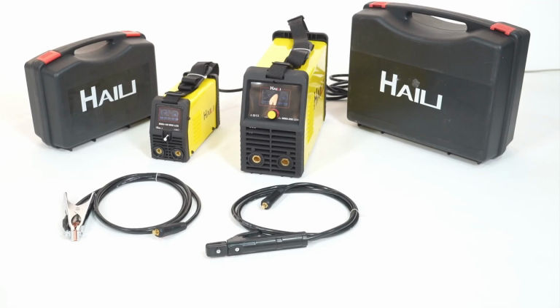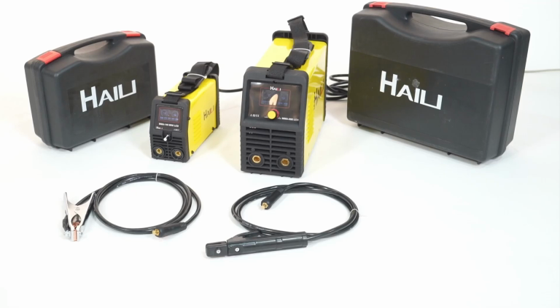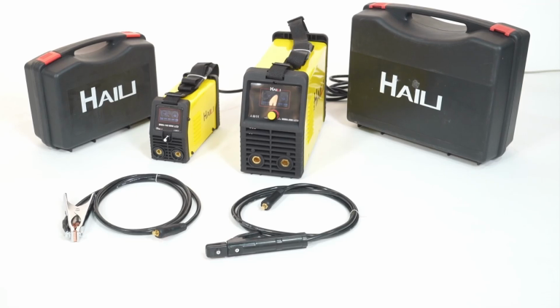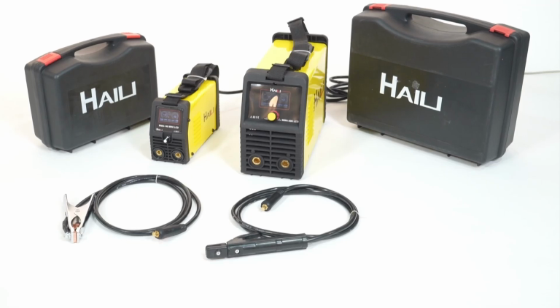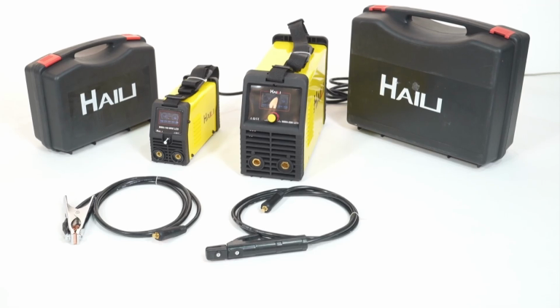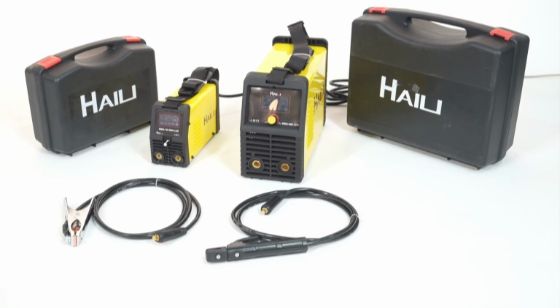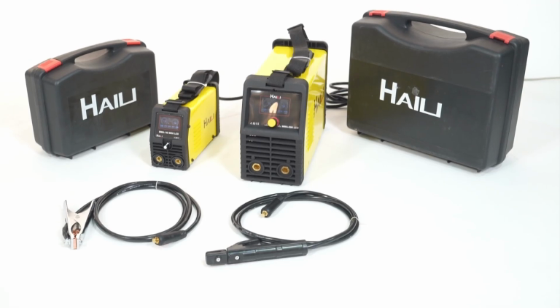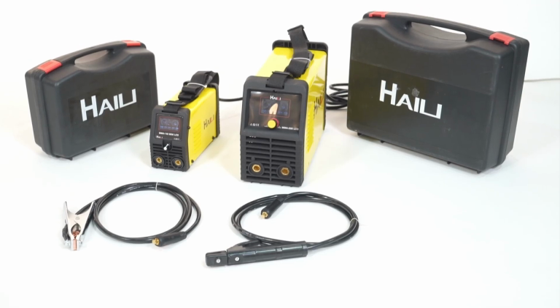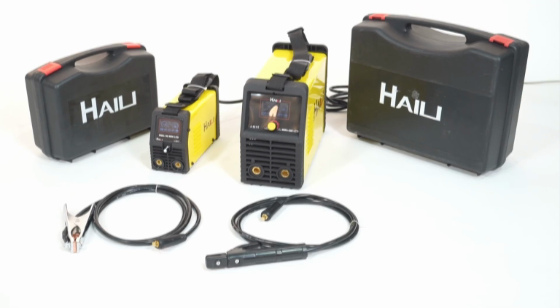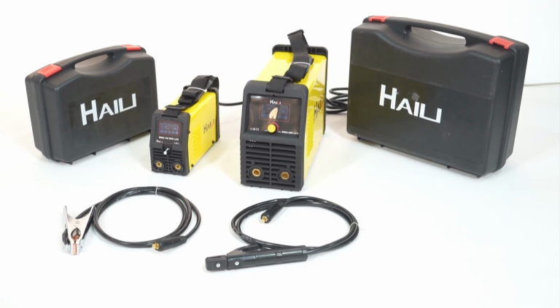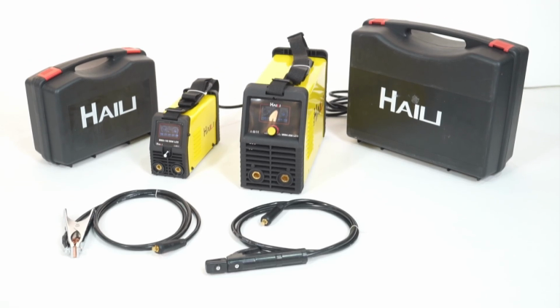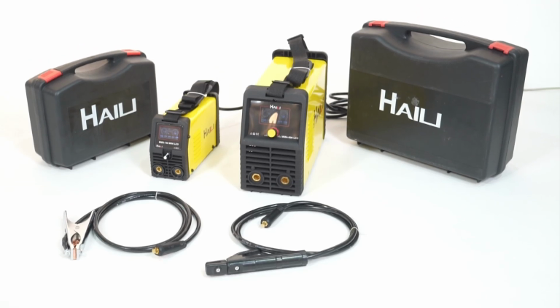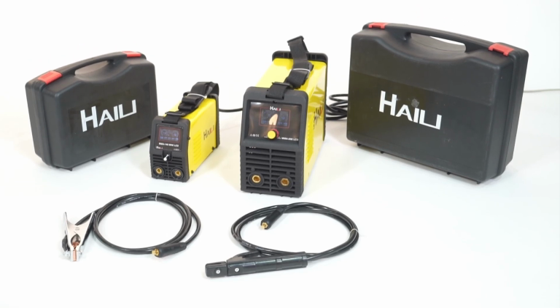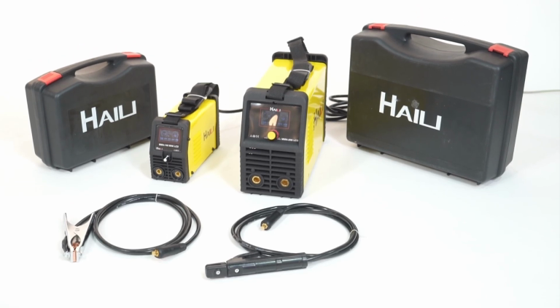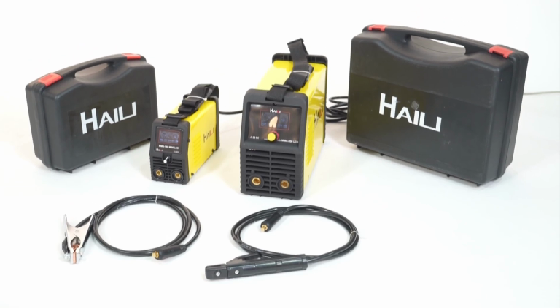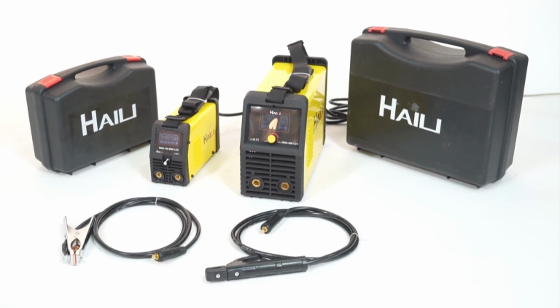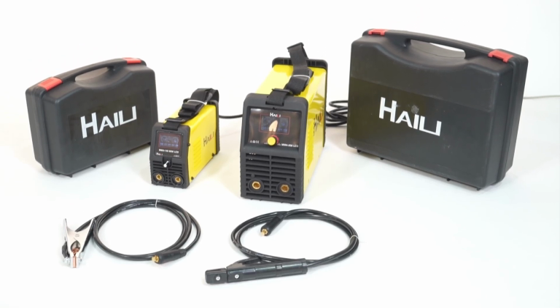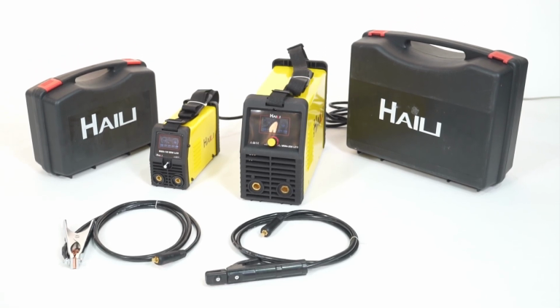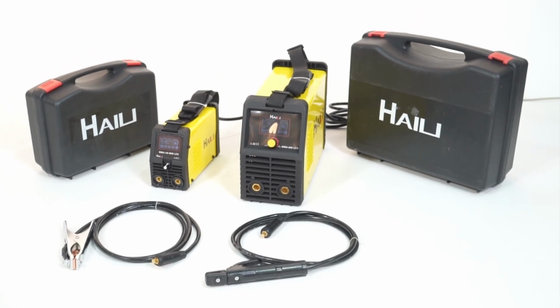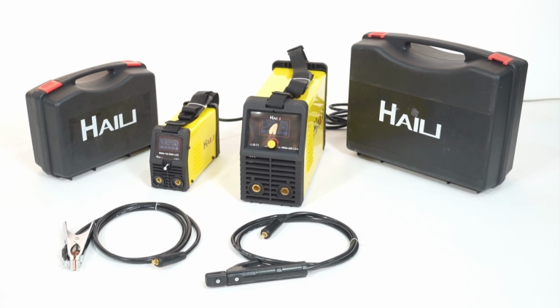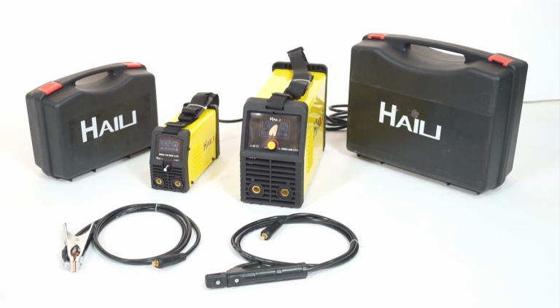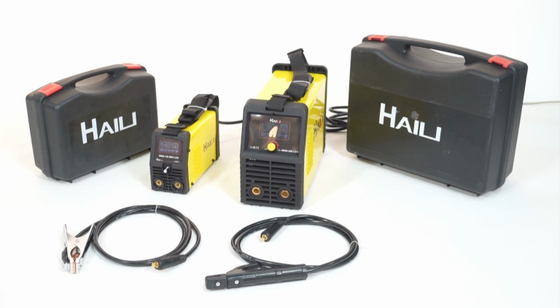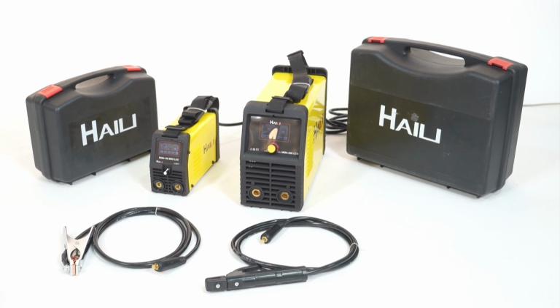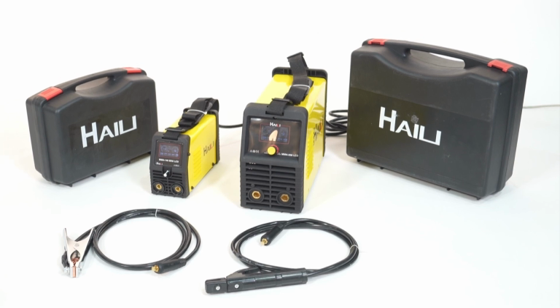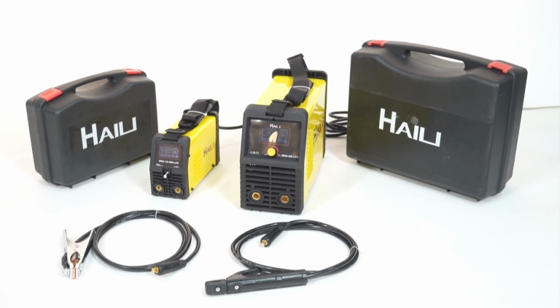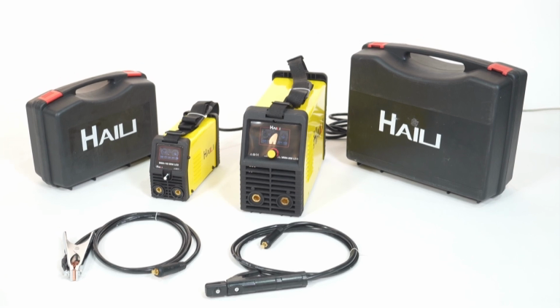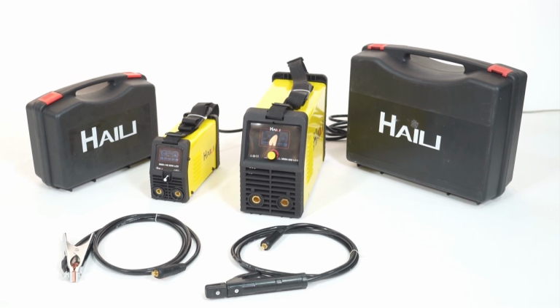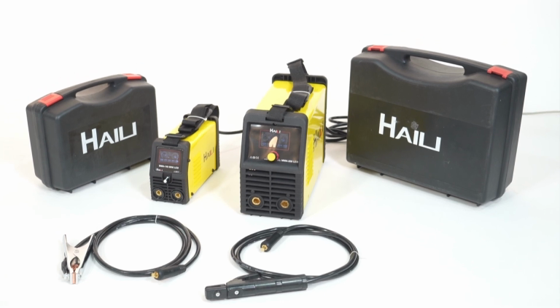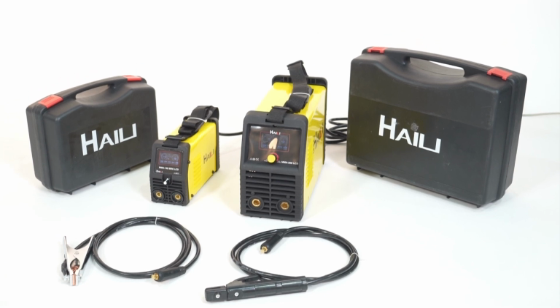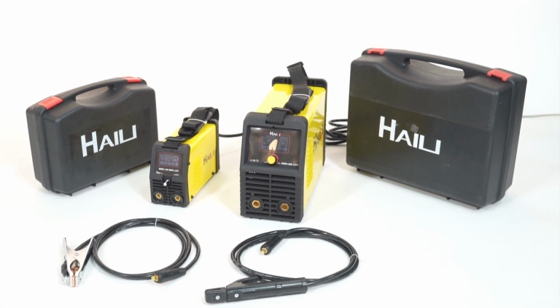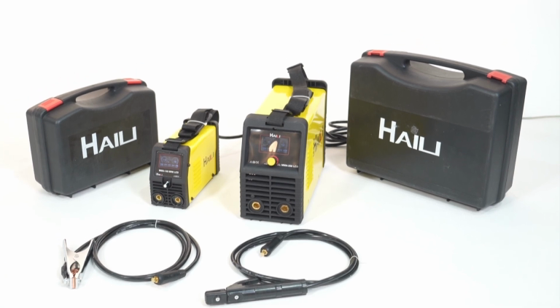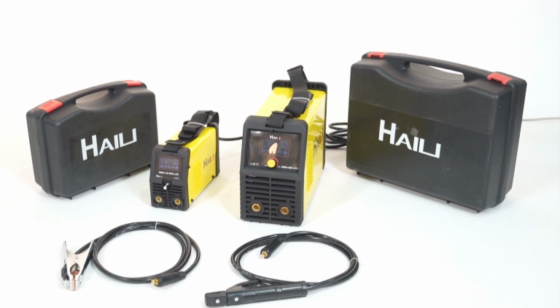Machine contains standard accessories: earth clamp with cable and electrode holder with cable. A portable plastic box can be optional.